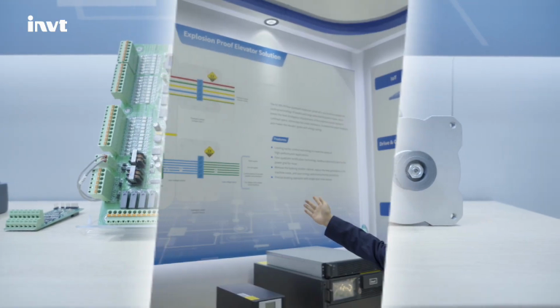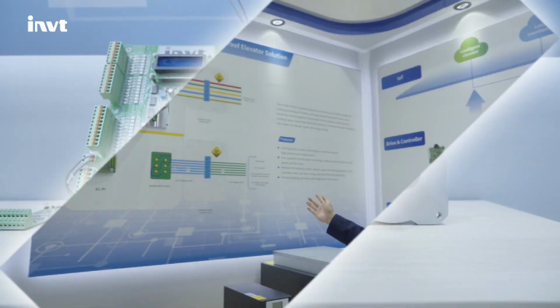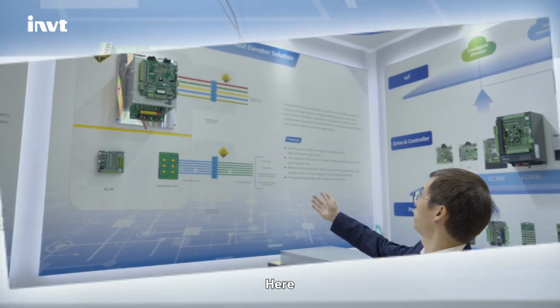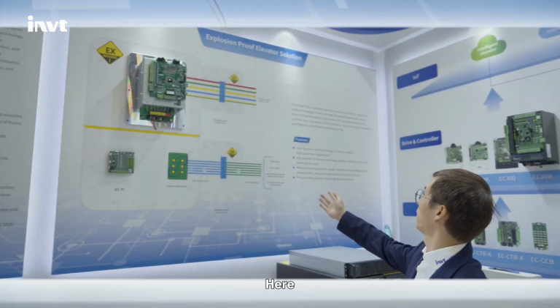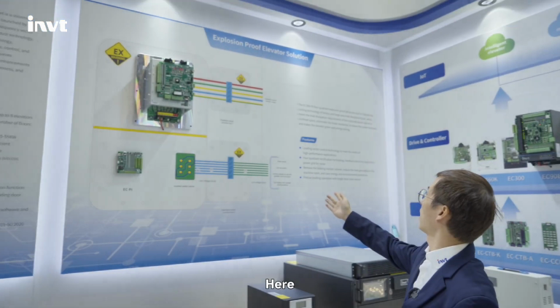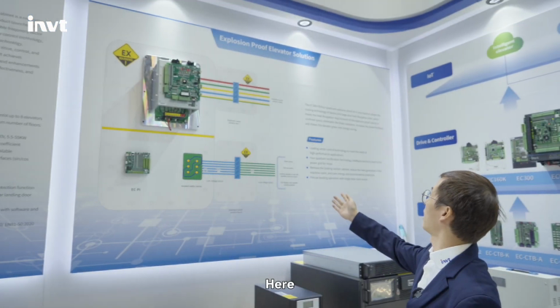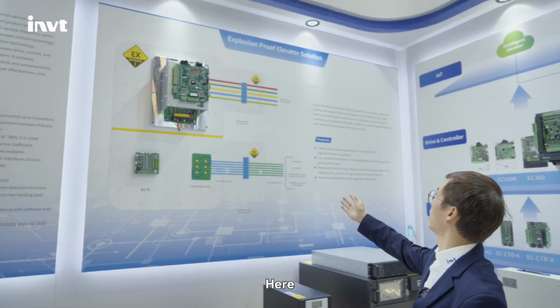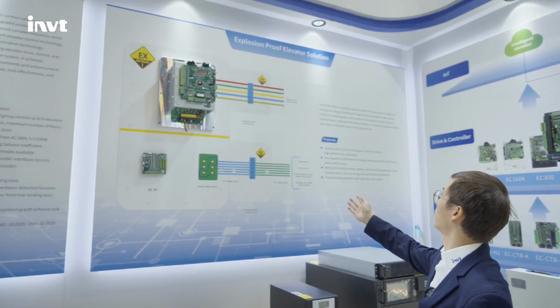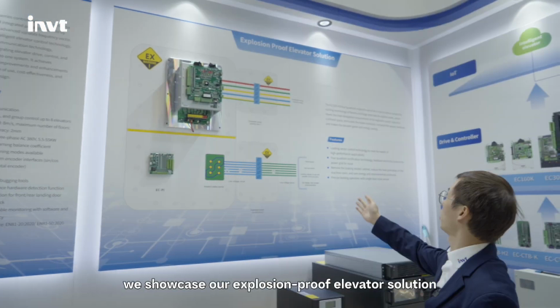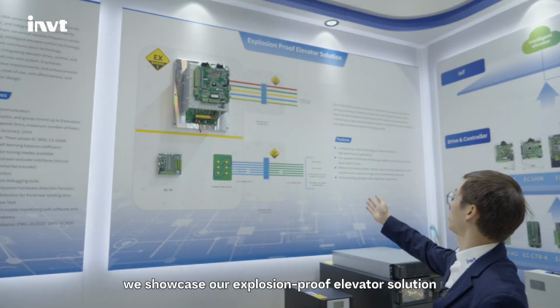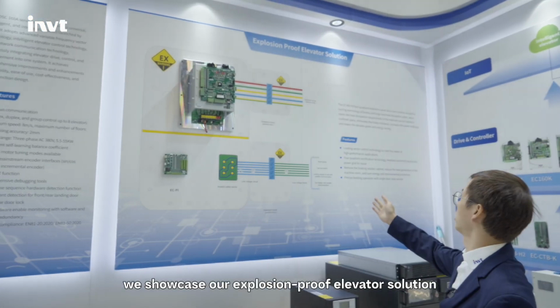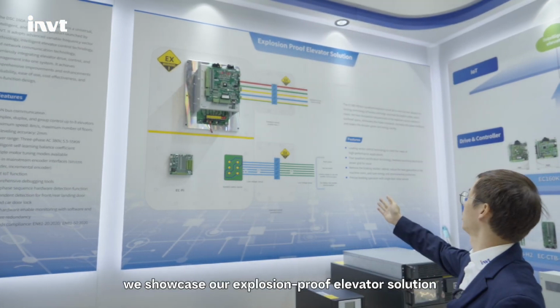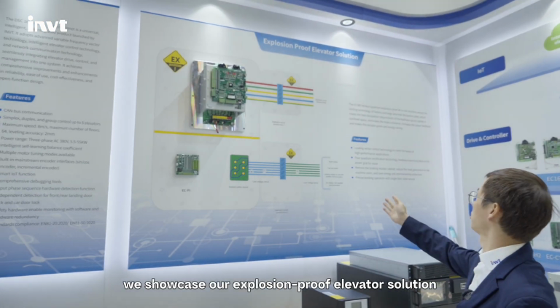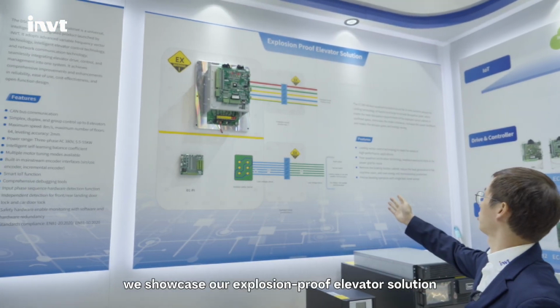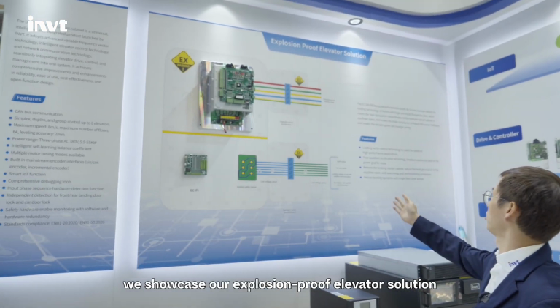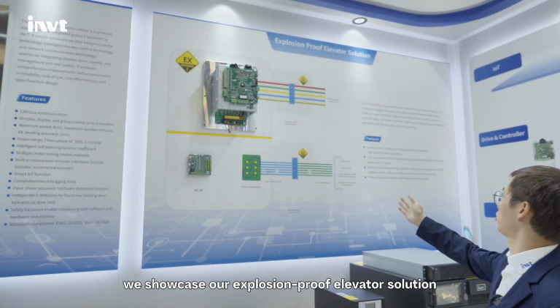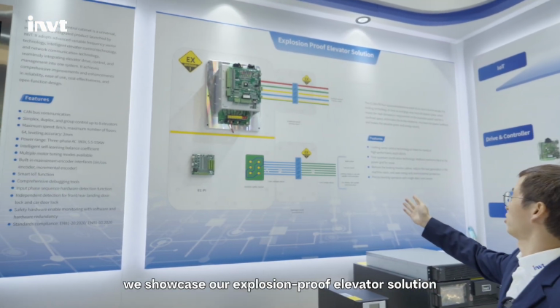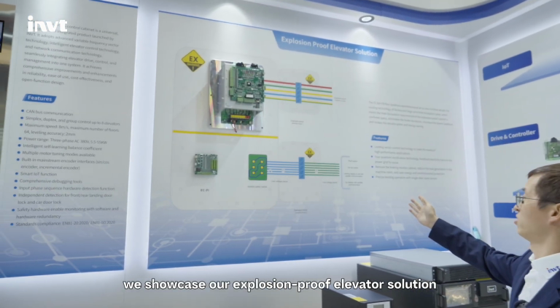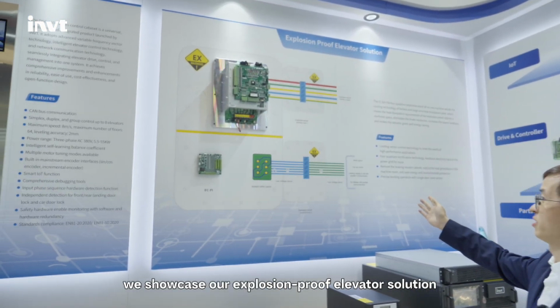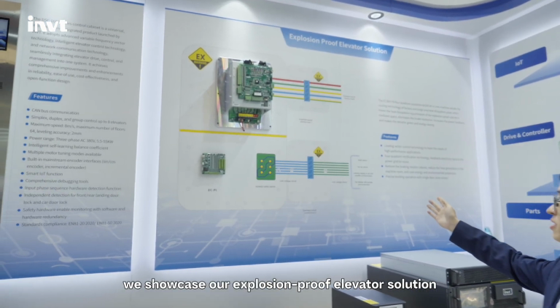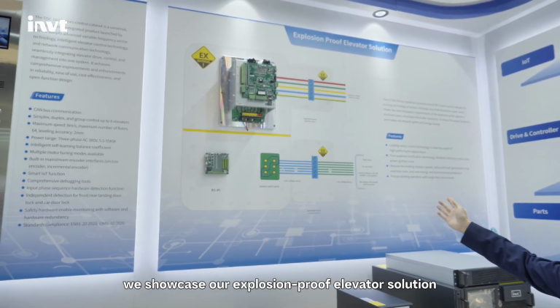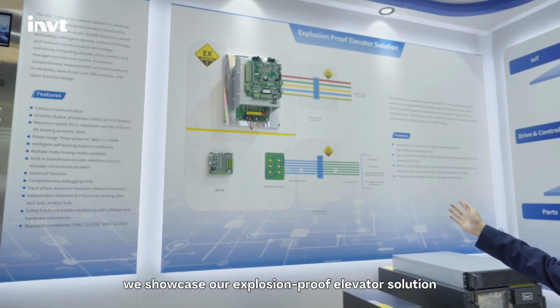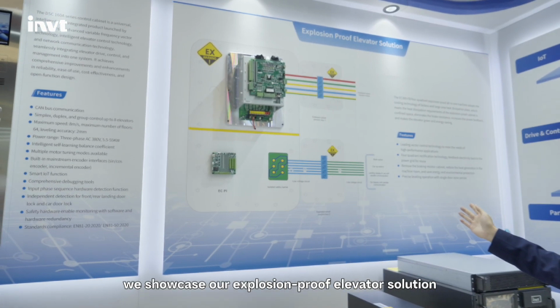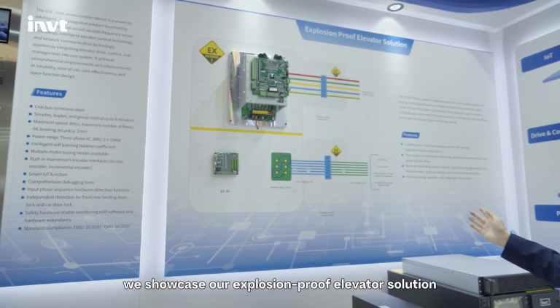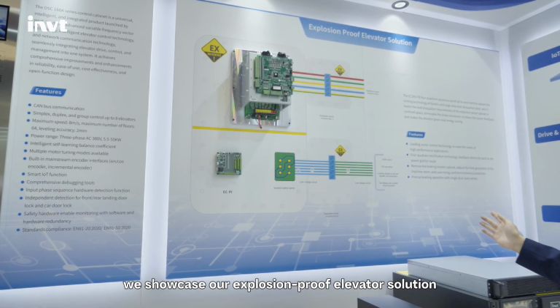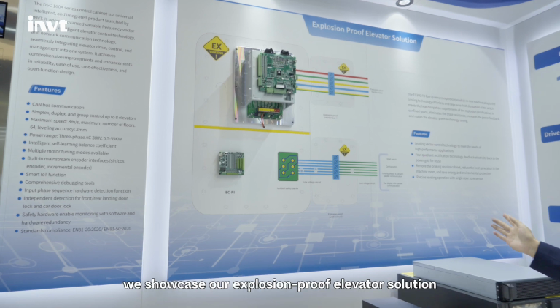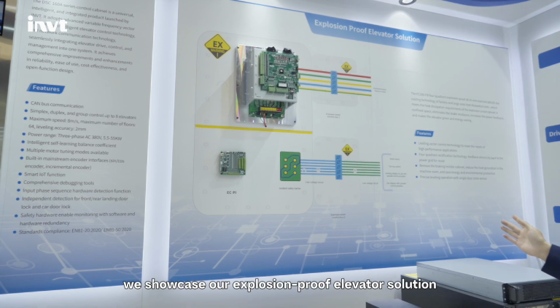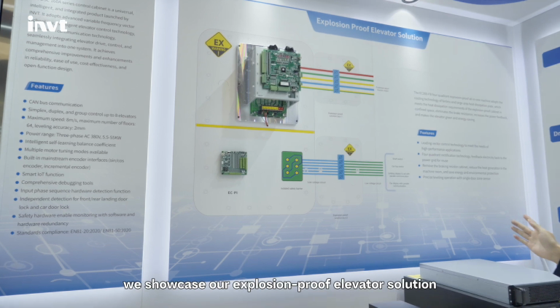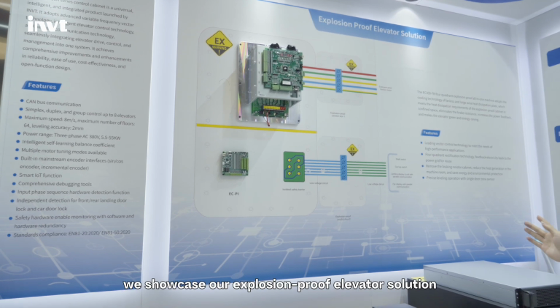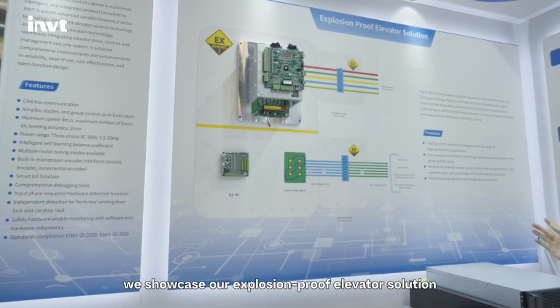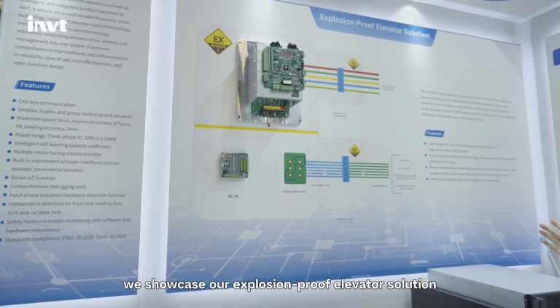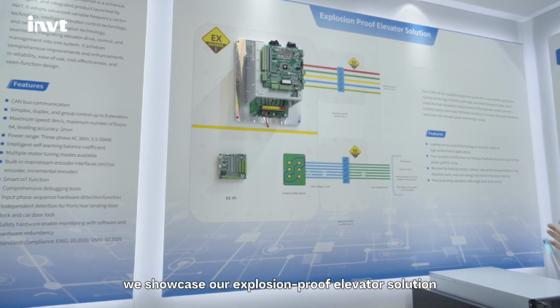Here, it showcases our exhibition-proof elevator solutions.